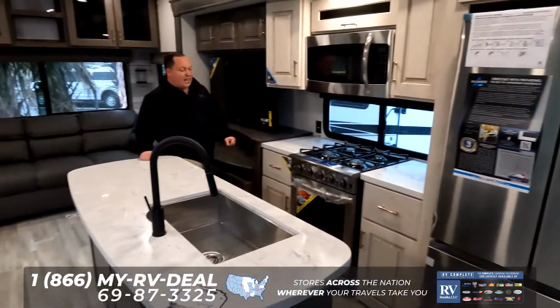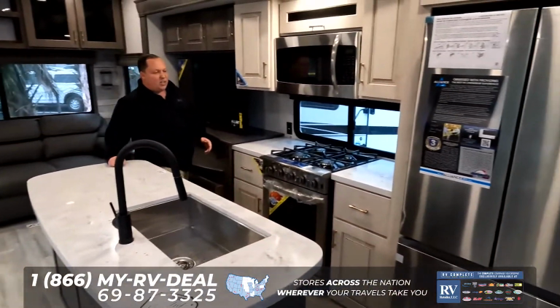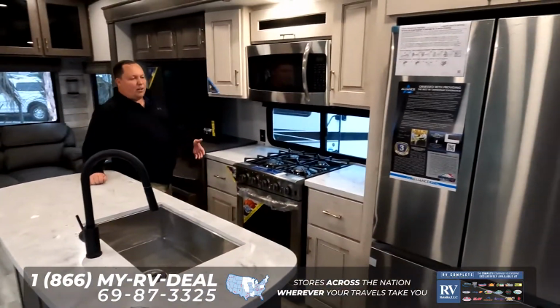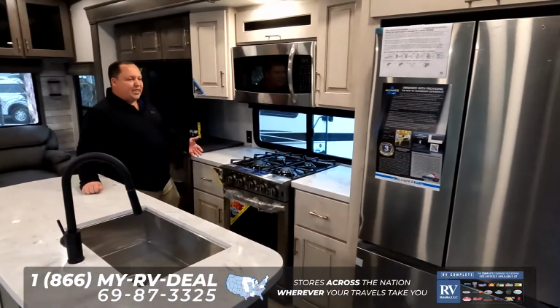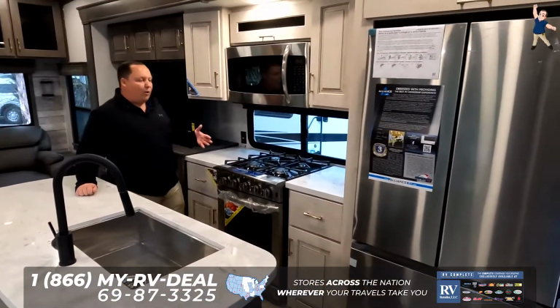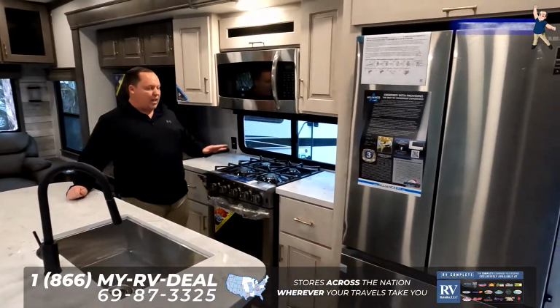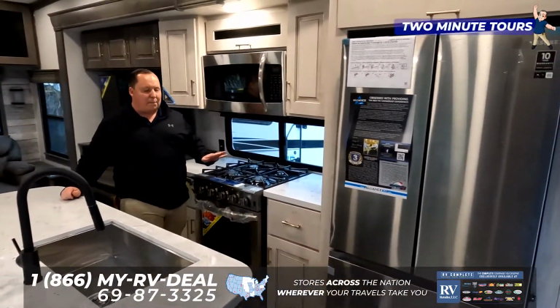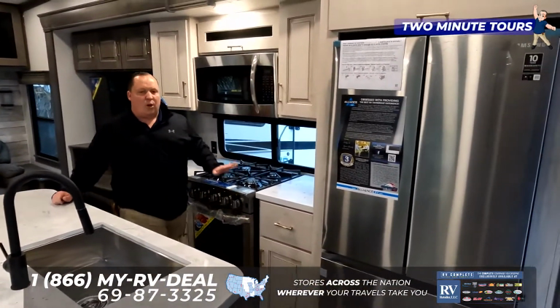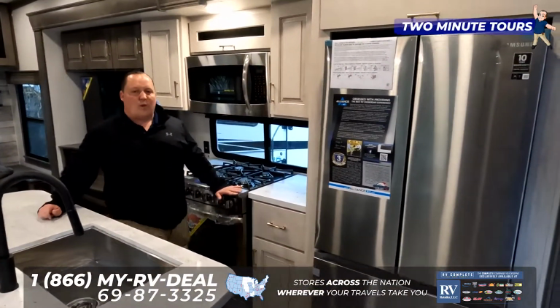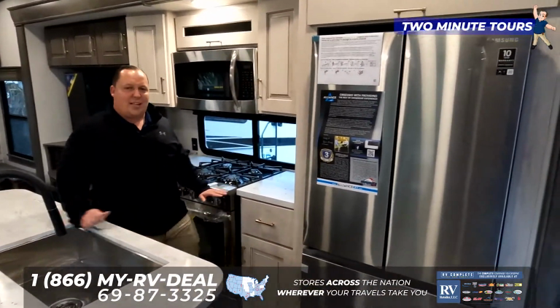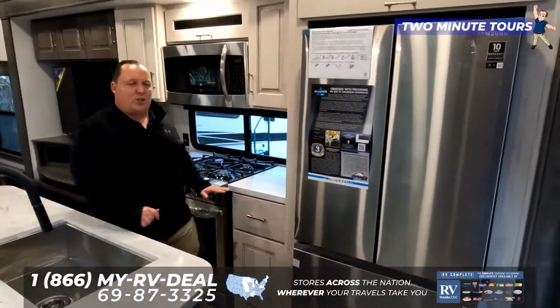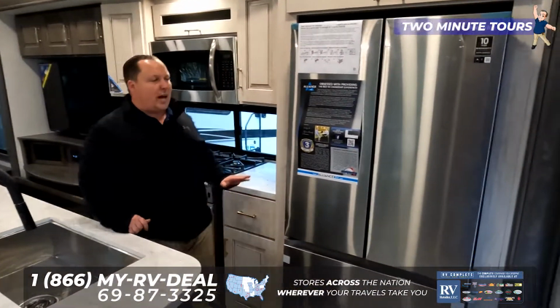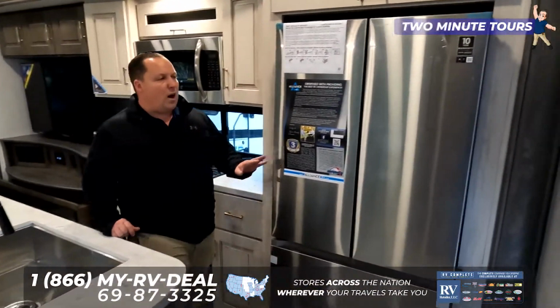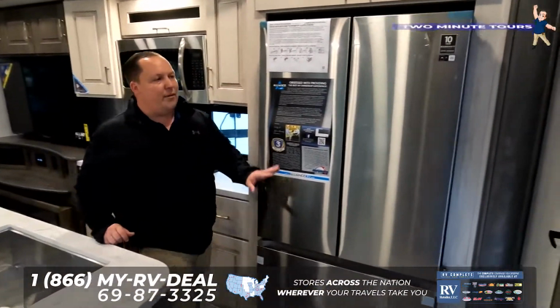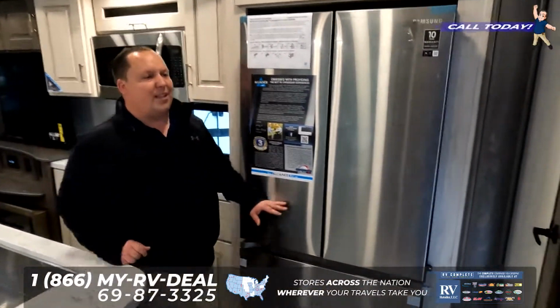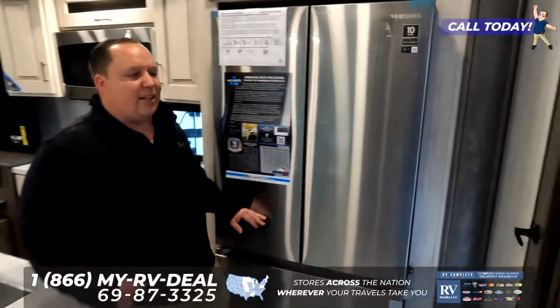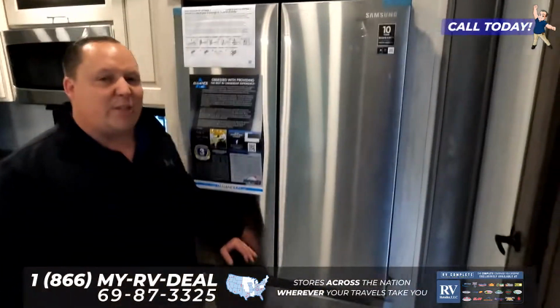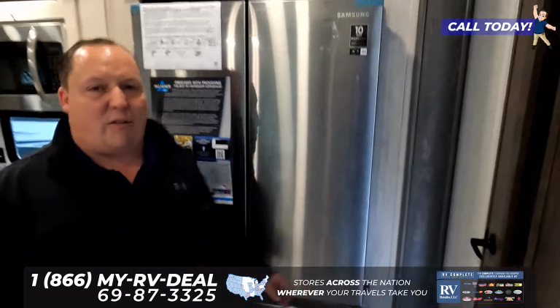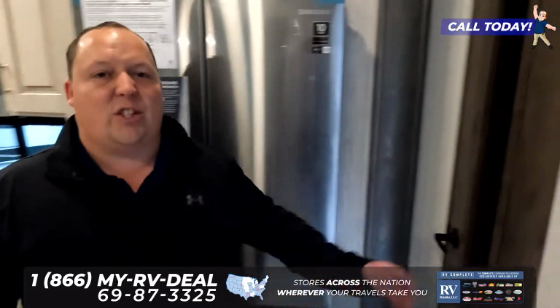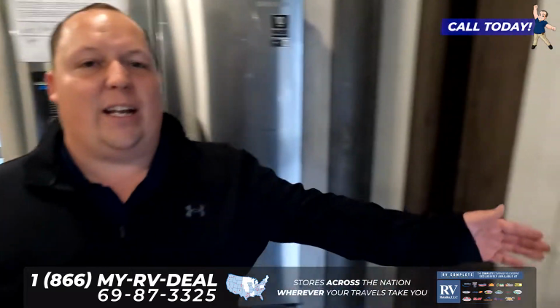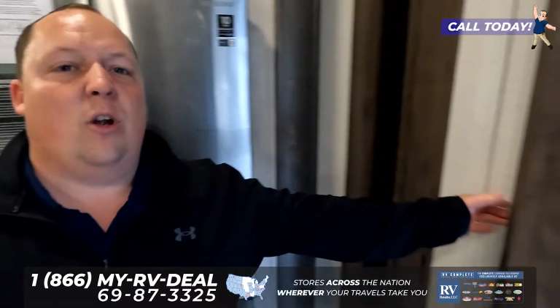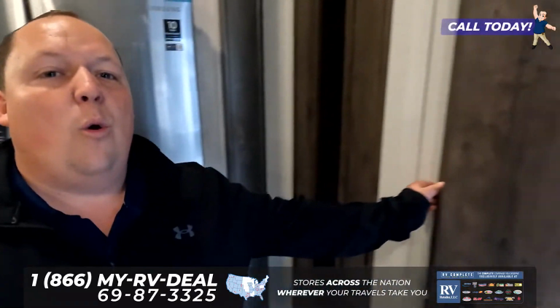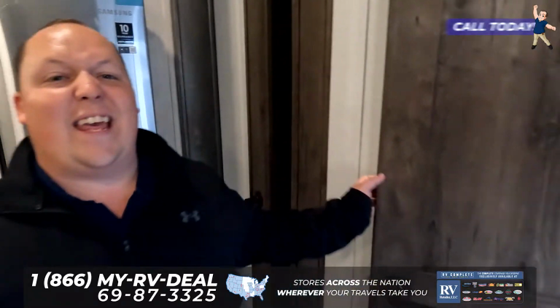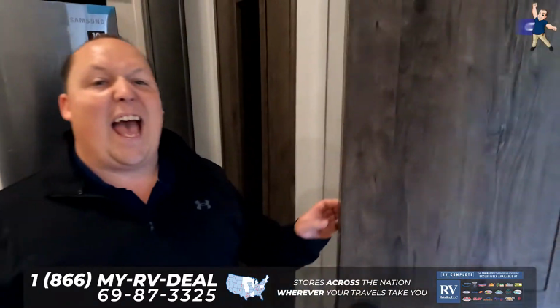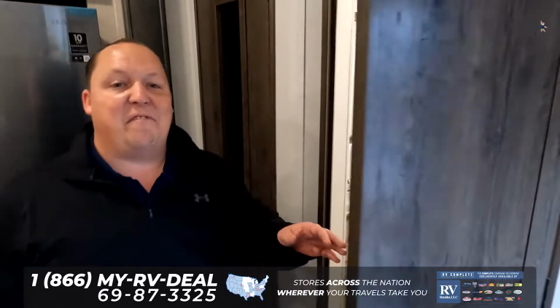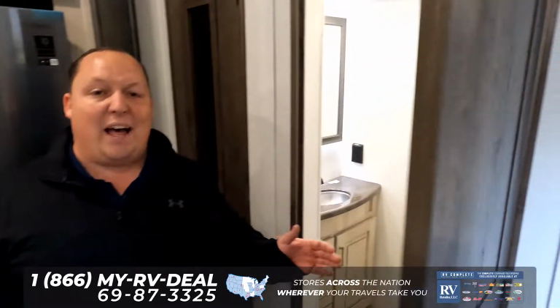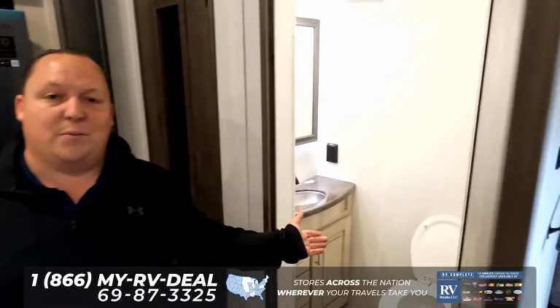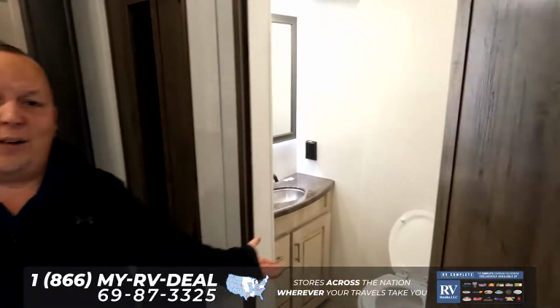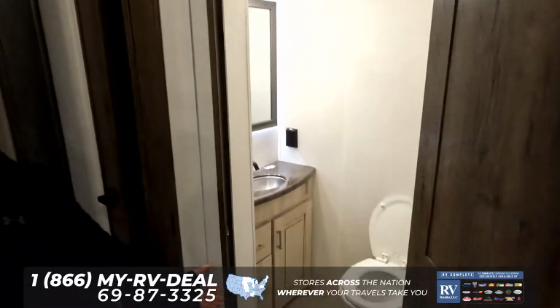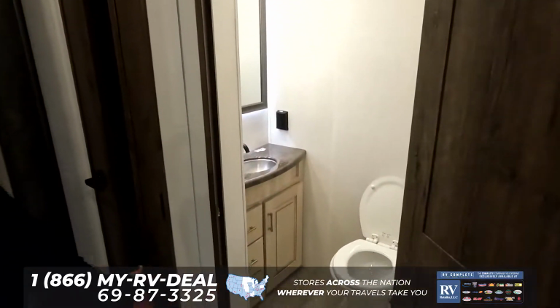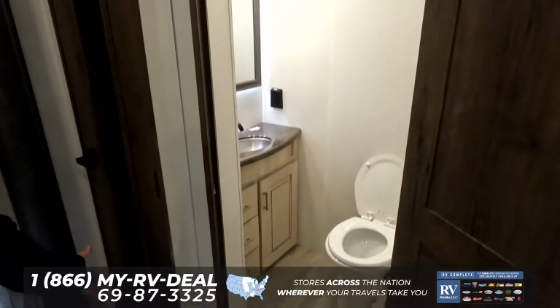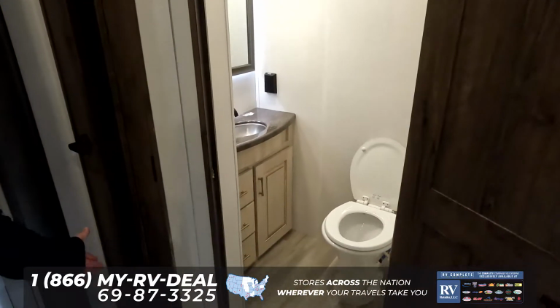Your dinette's right there with a huge kitchen right here — solid surface countertop, residential-style oven, residential-style refrigerator, with a half-bathroom down here on the lower level.